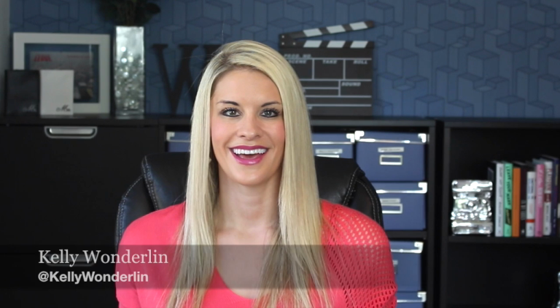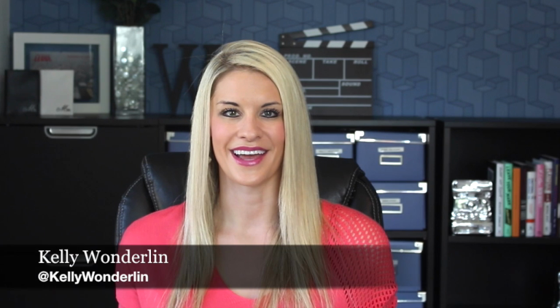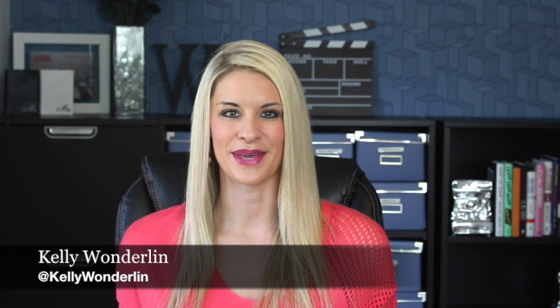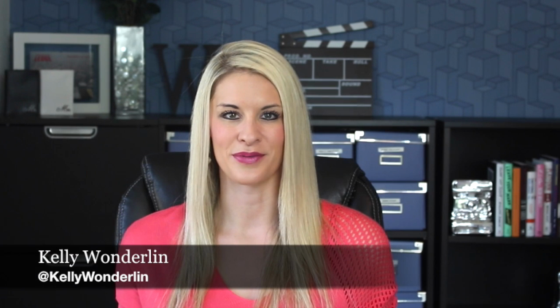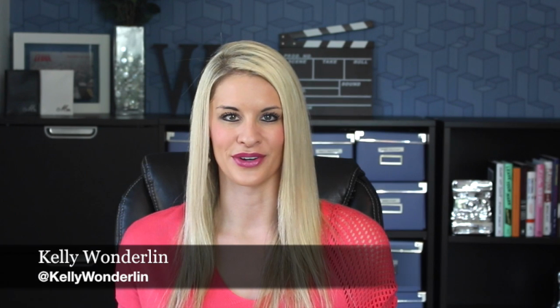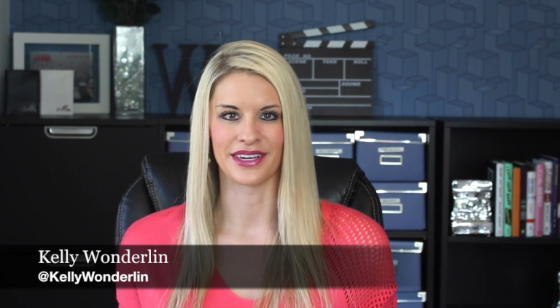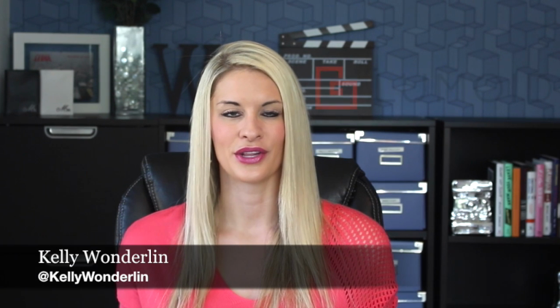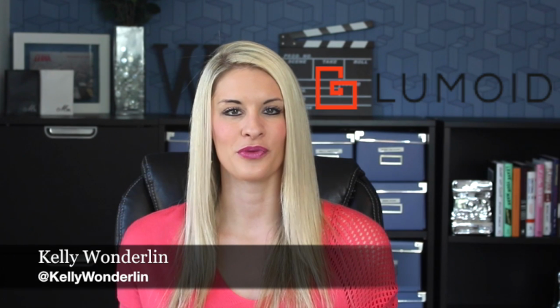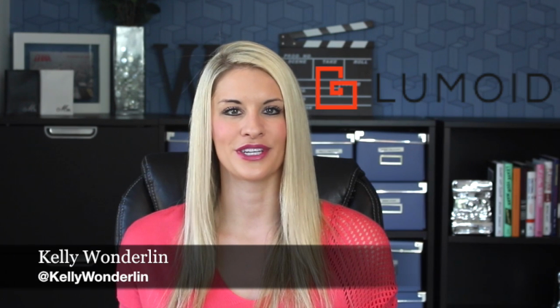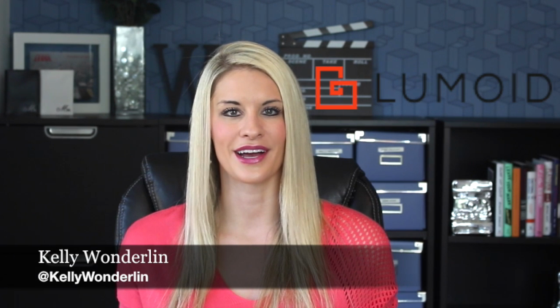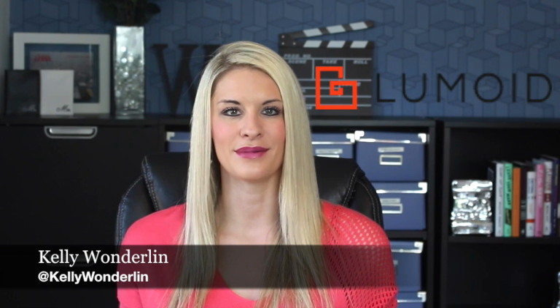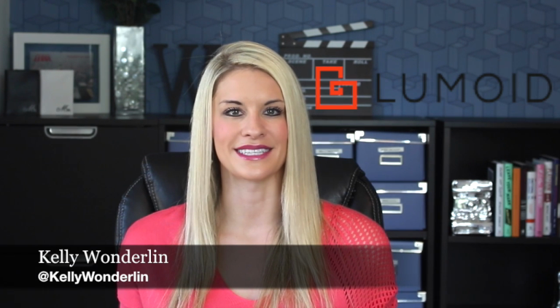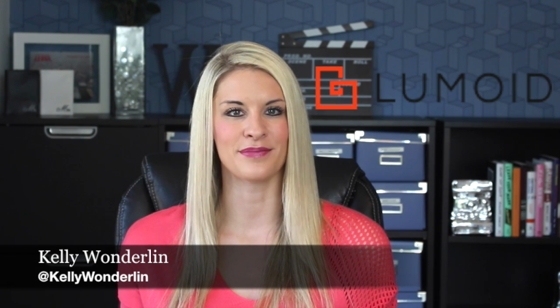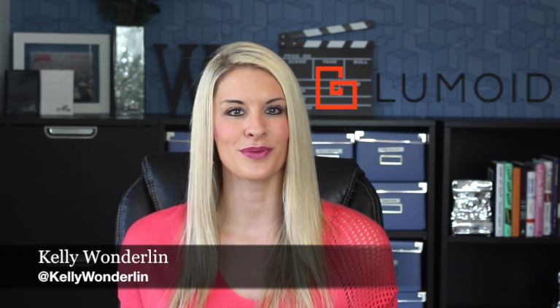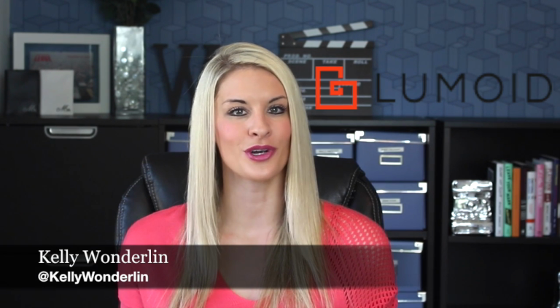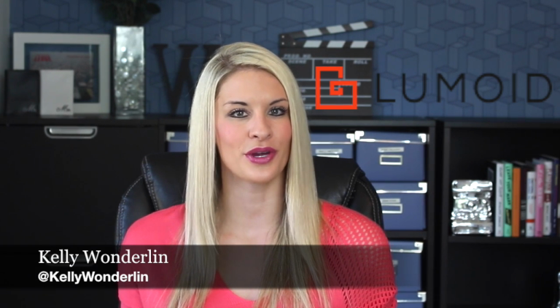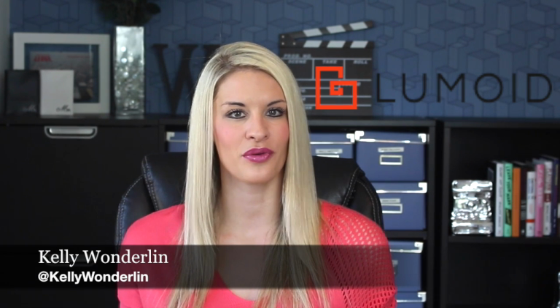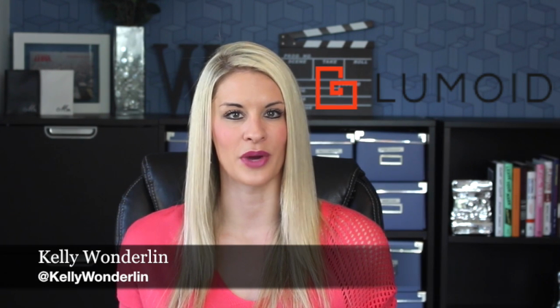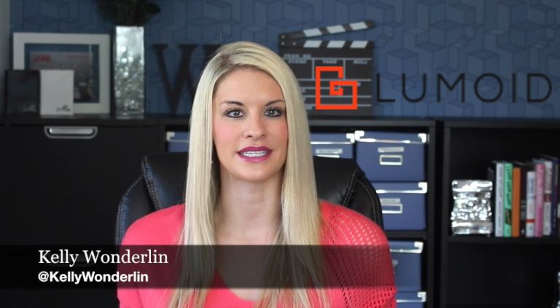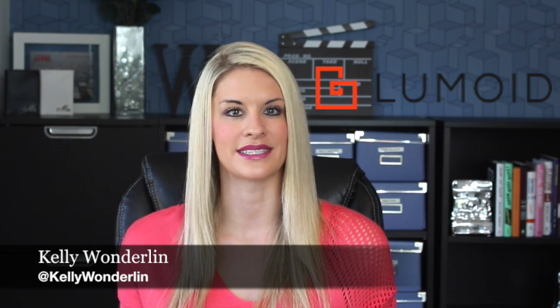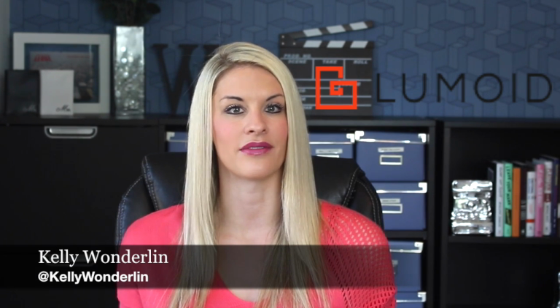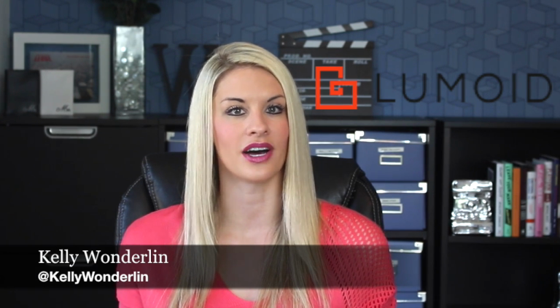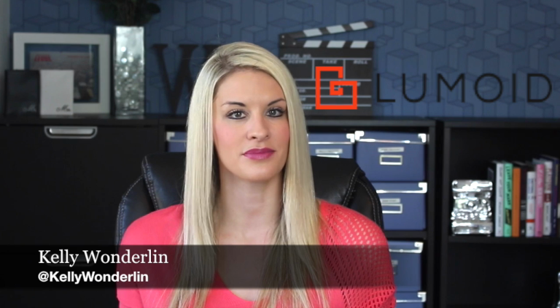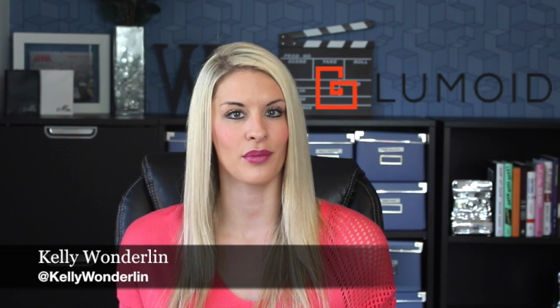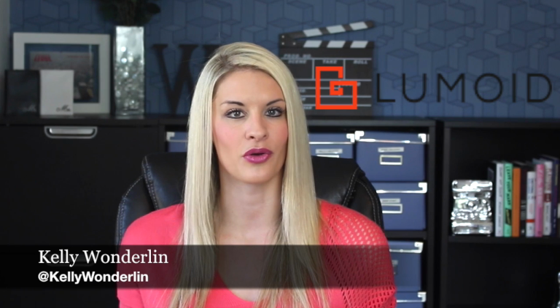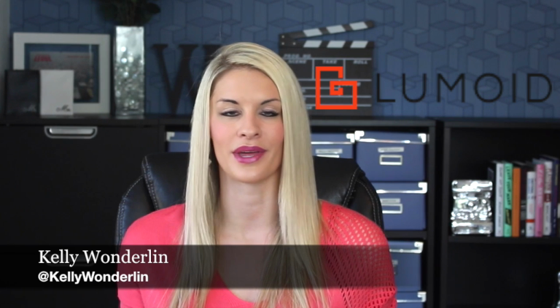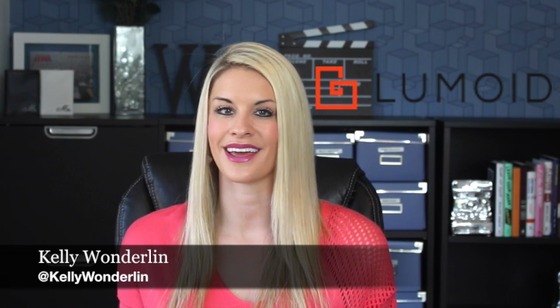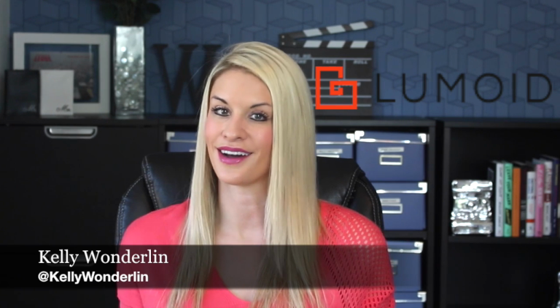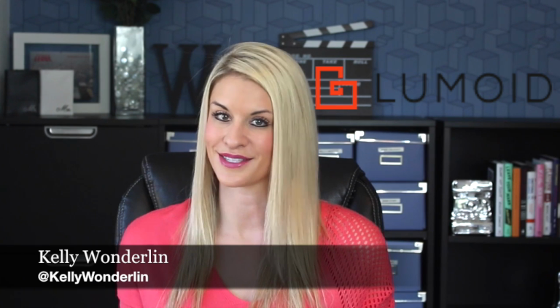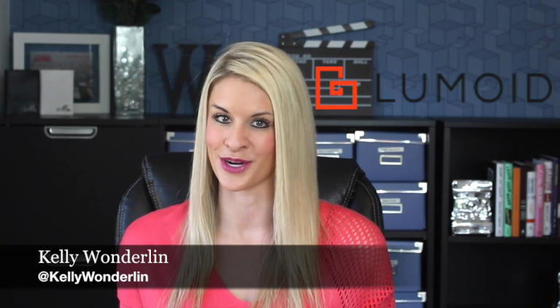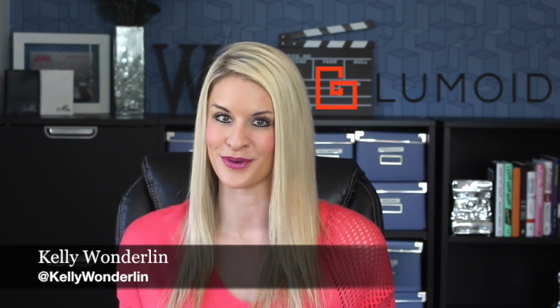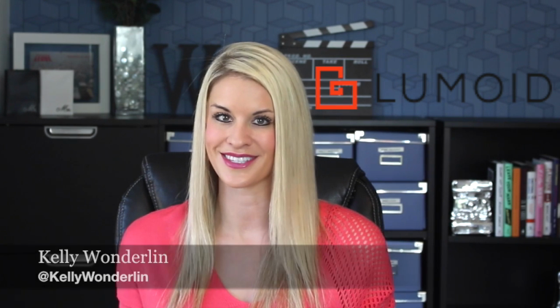Hi, I'm Kelly Wunderland. Lumoid.com is a simpler, more straightforward way to discover awesome camera equipment and awesome wearables.